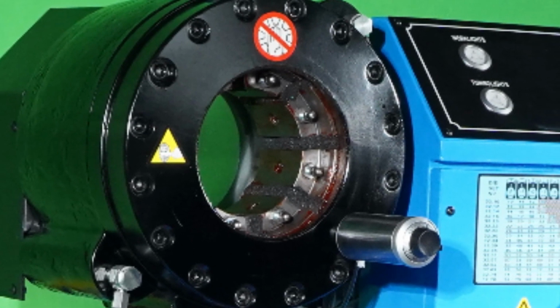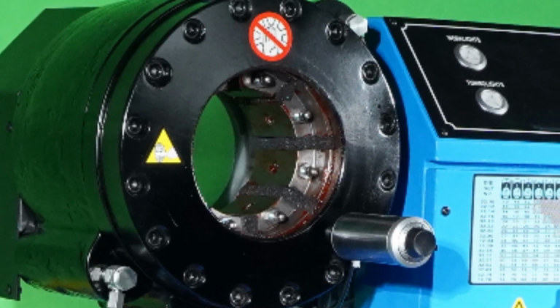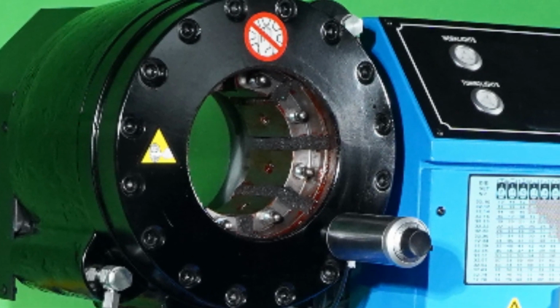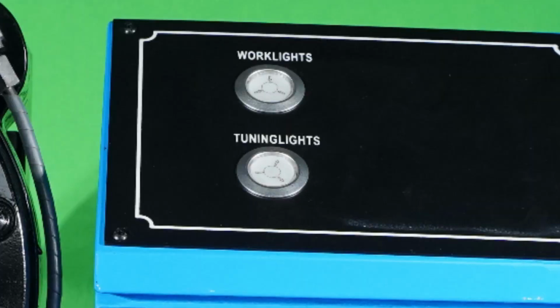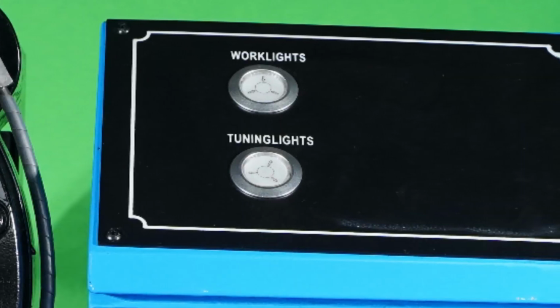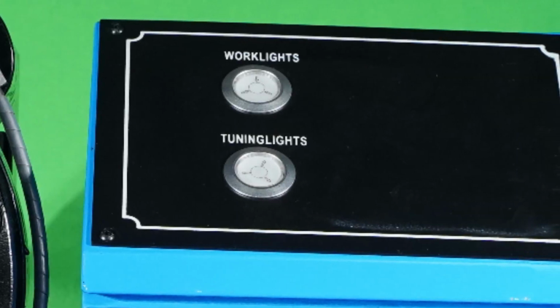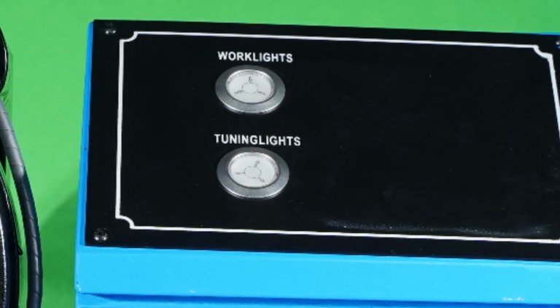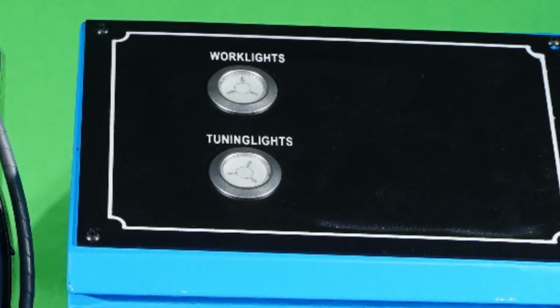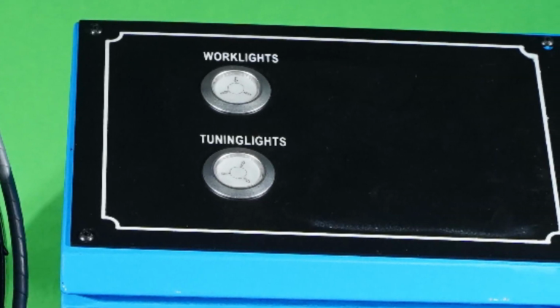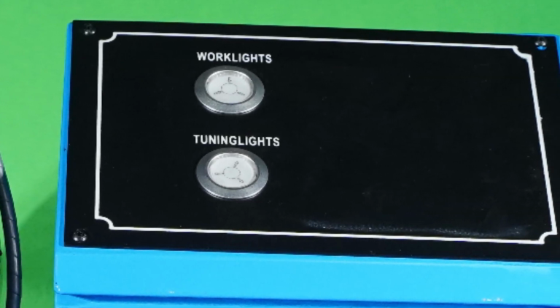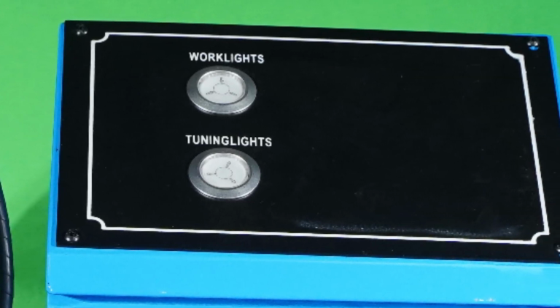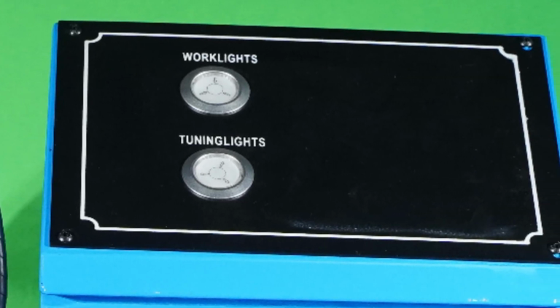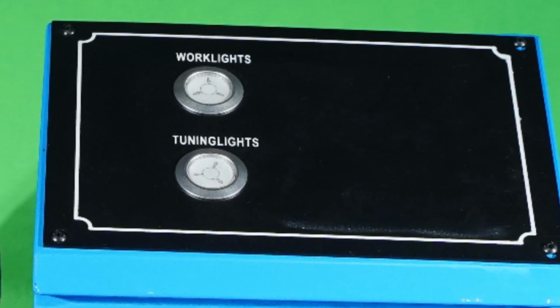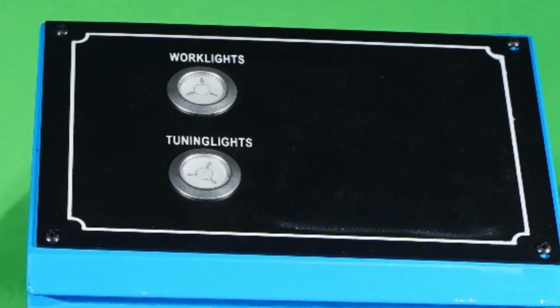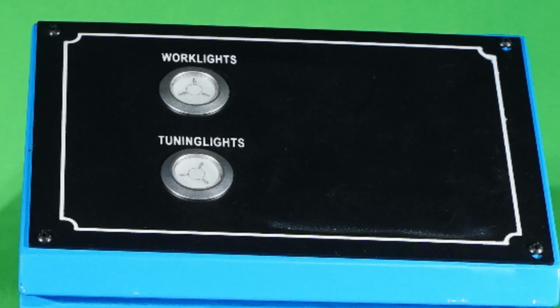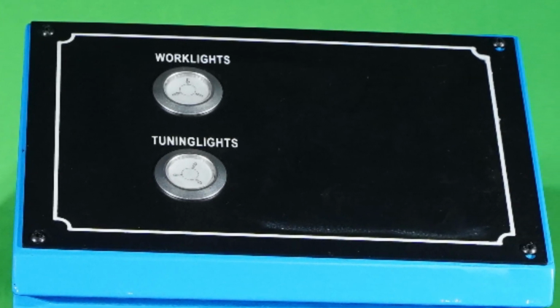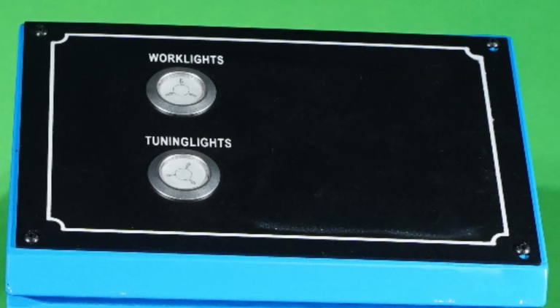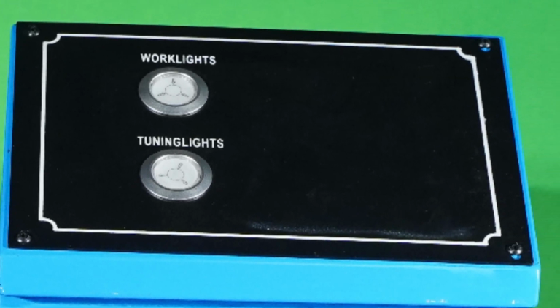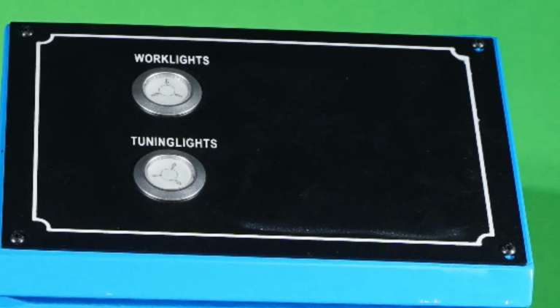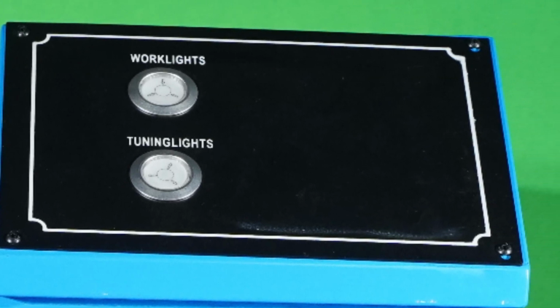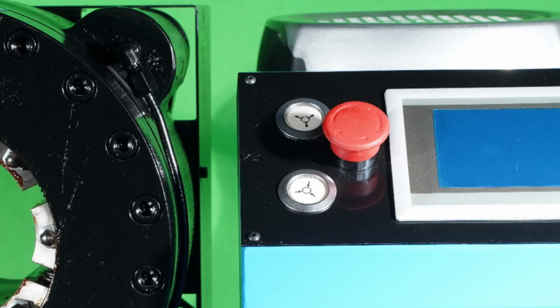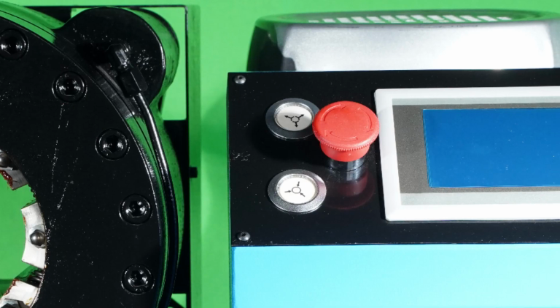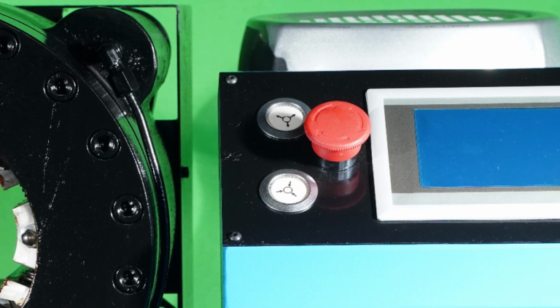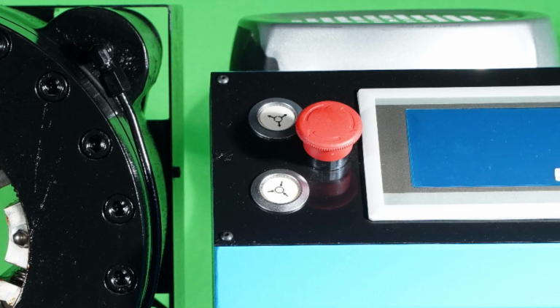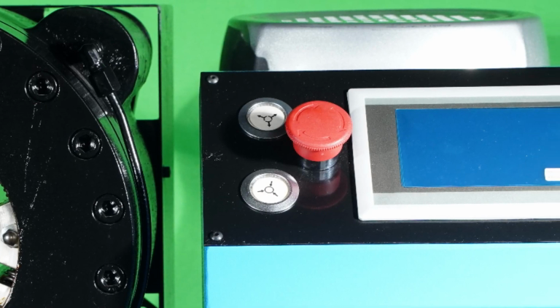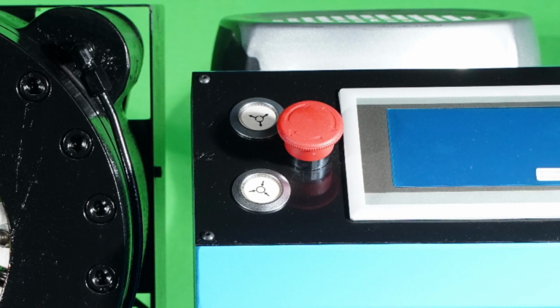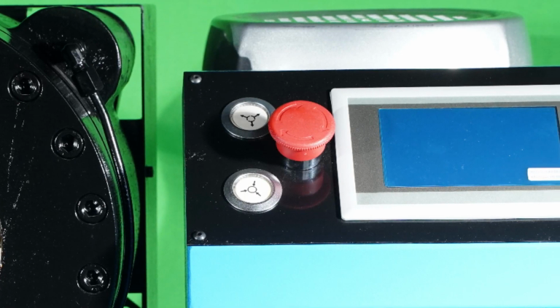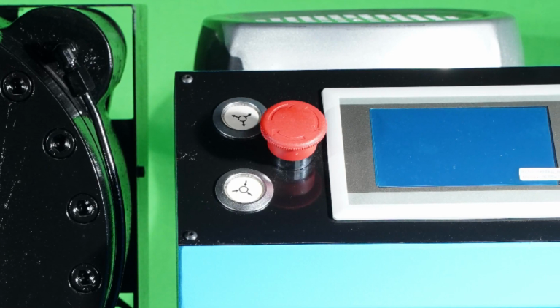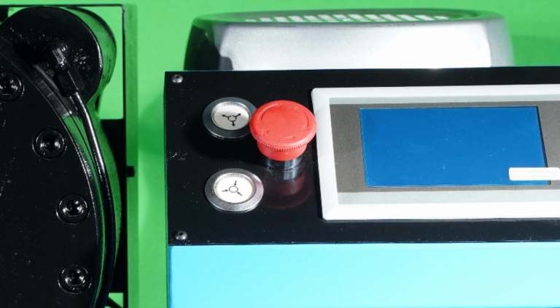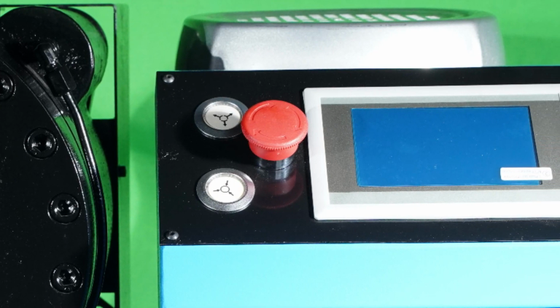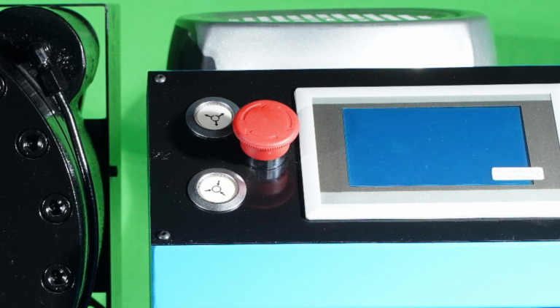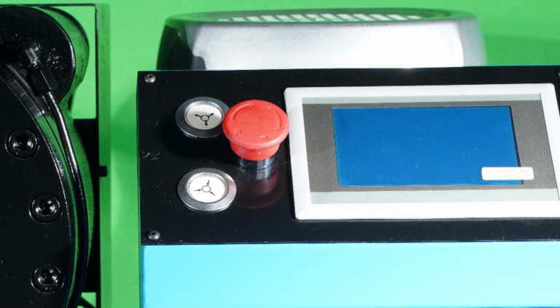Digital touchscreen operation panel, simple operation, and high accuracy.